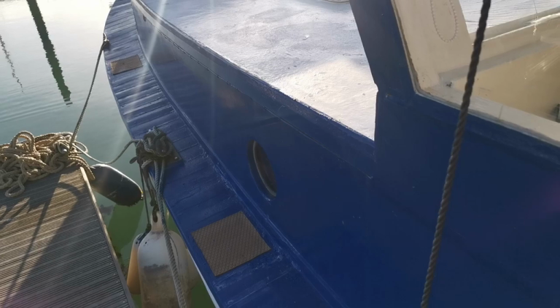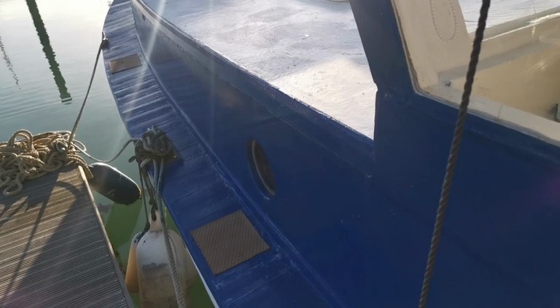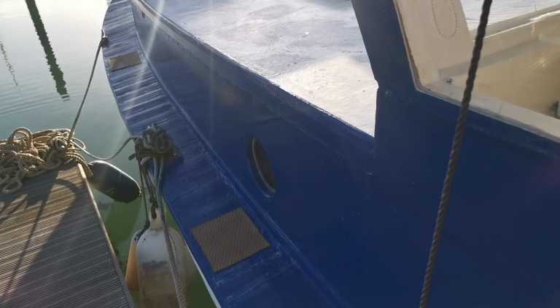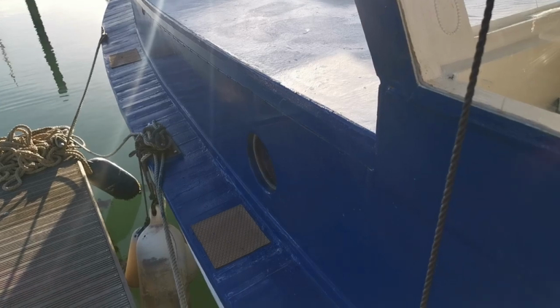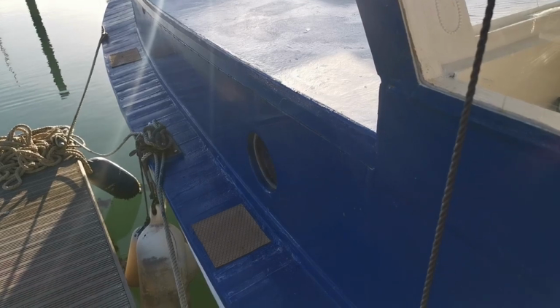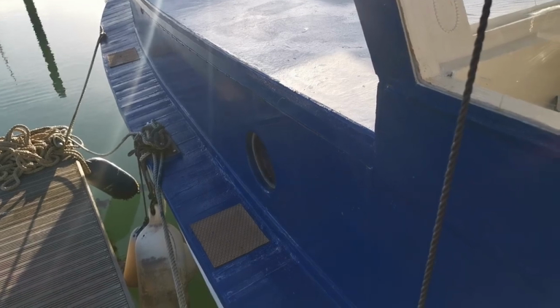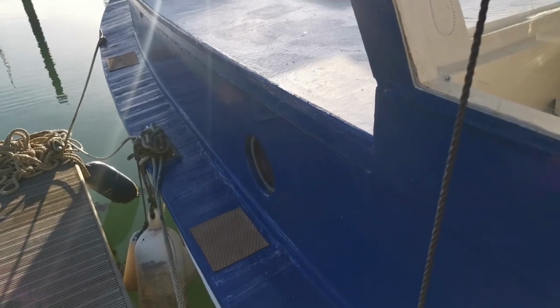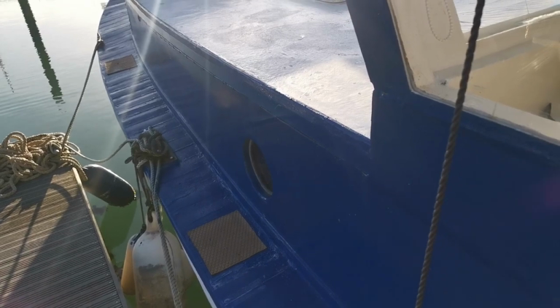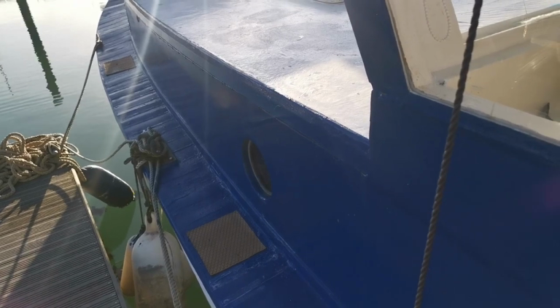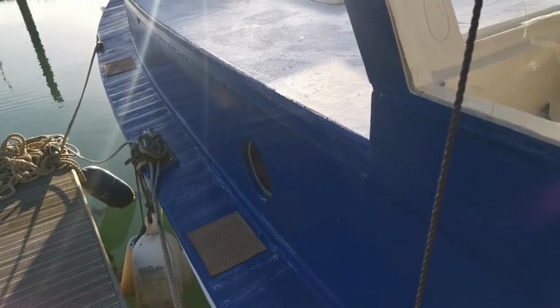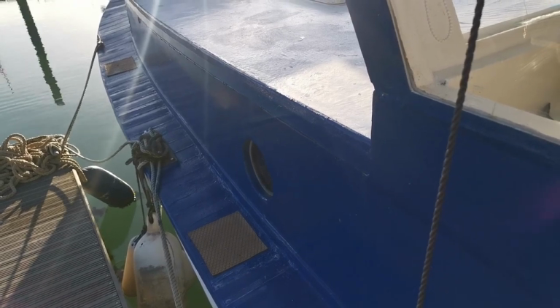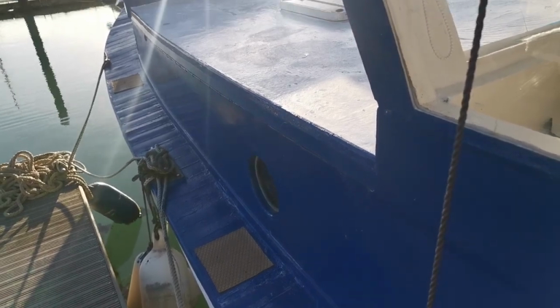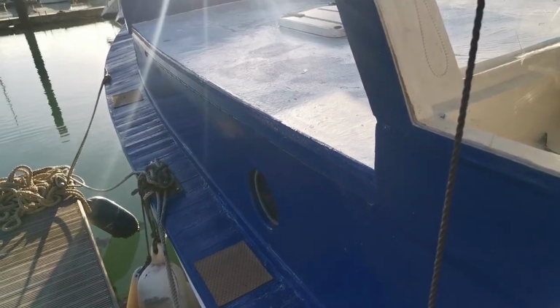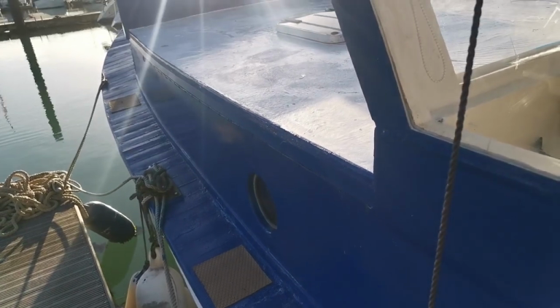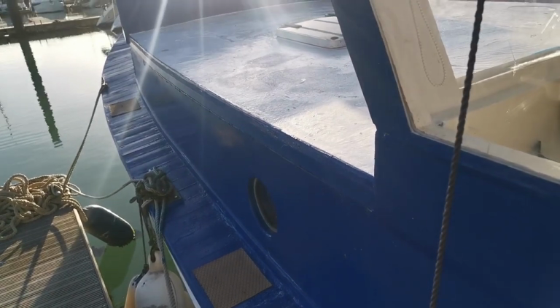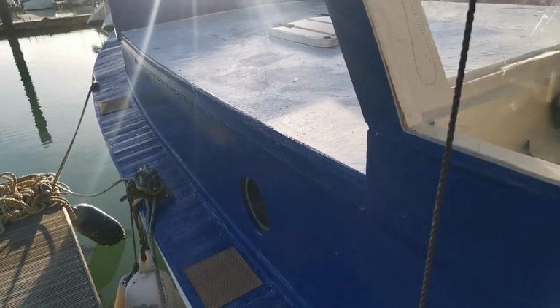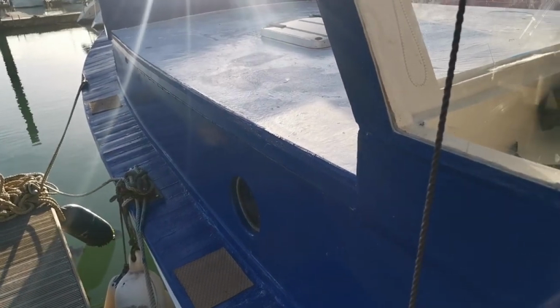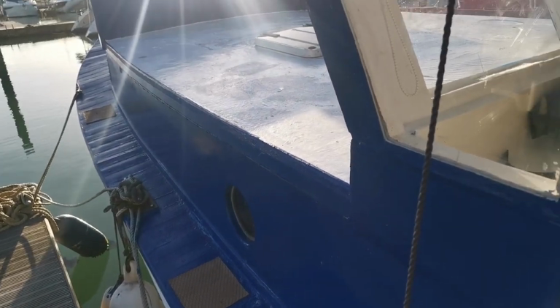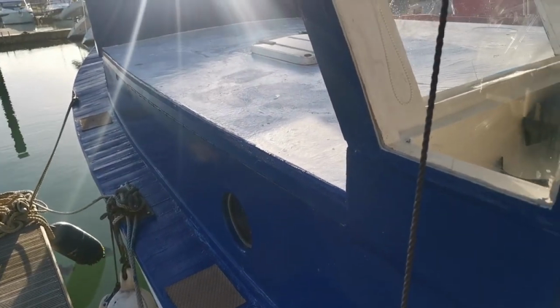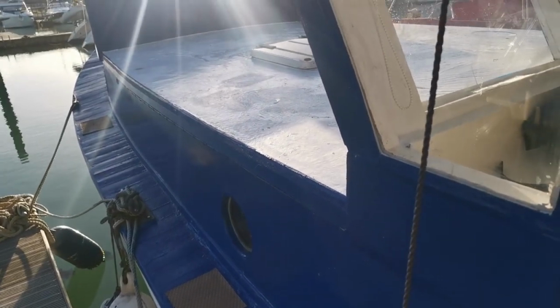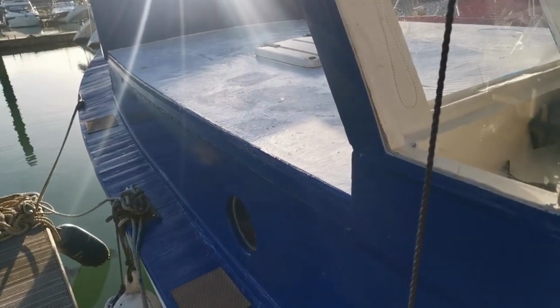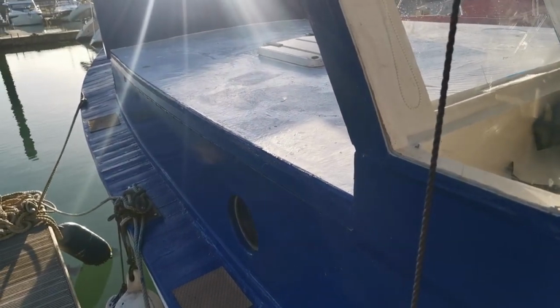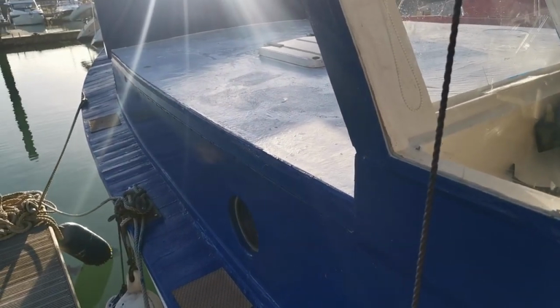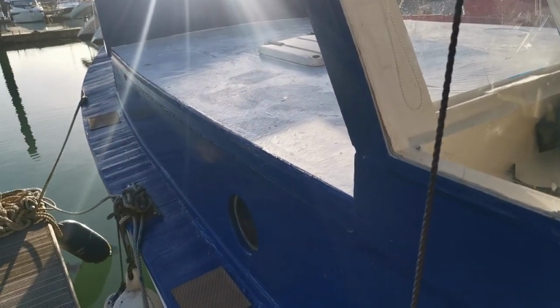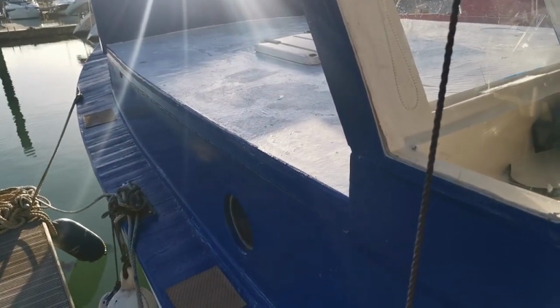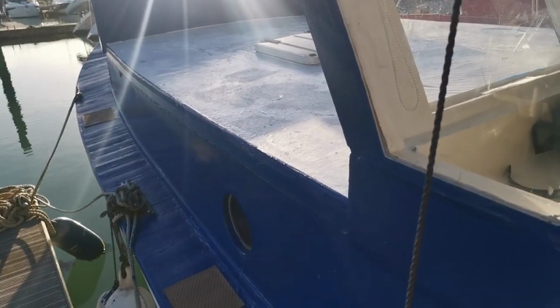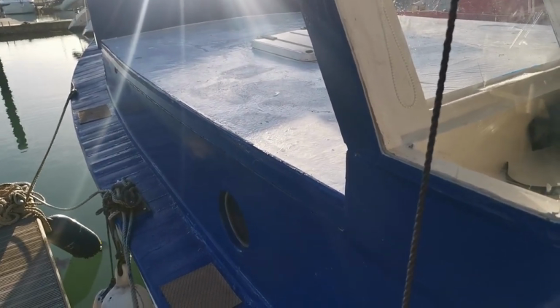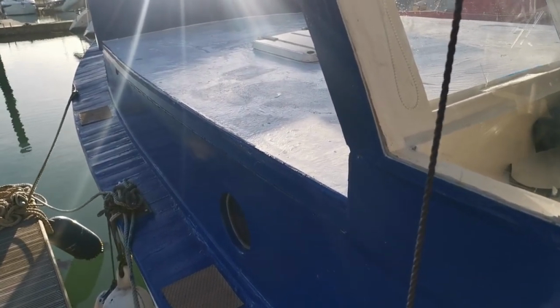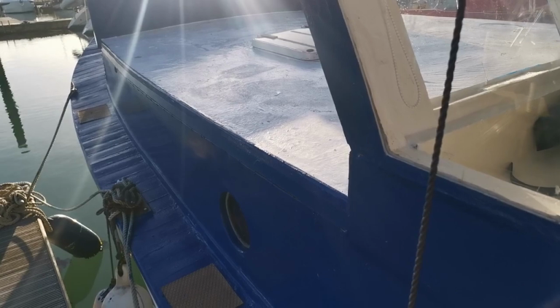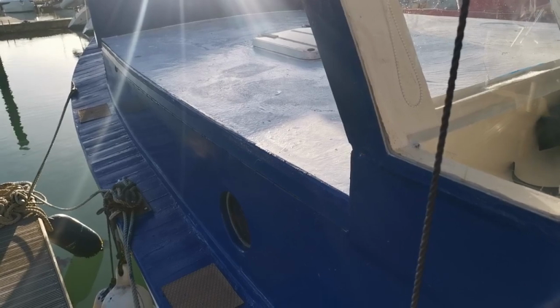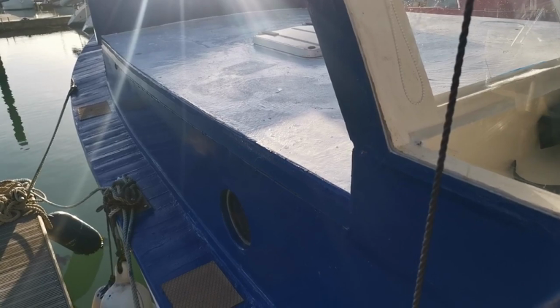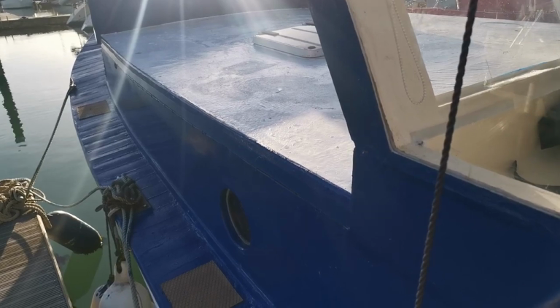Hello everyone, this is Mike from Boatshift Brighton. Today we're looking at this motor fishing vessel from 1977.